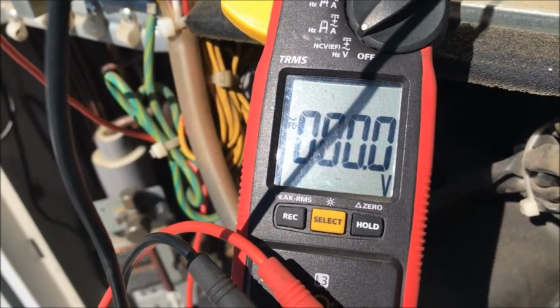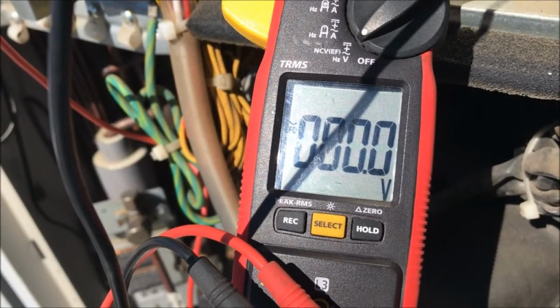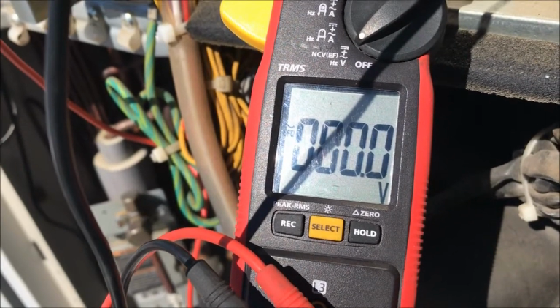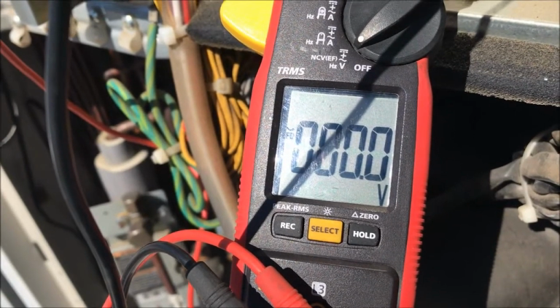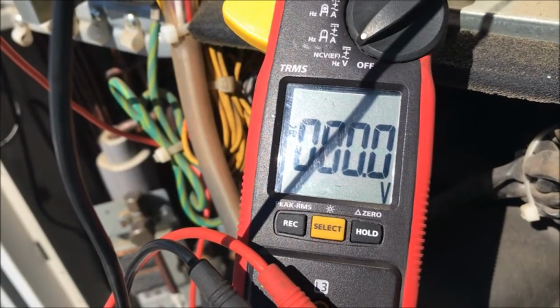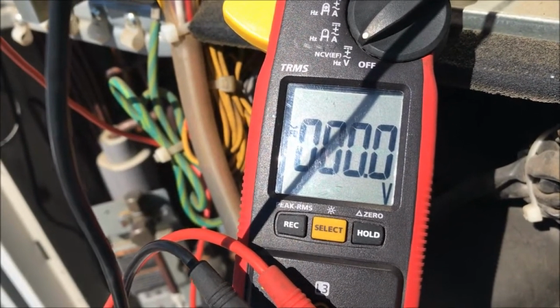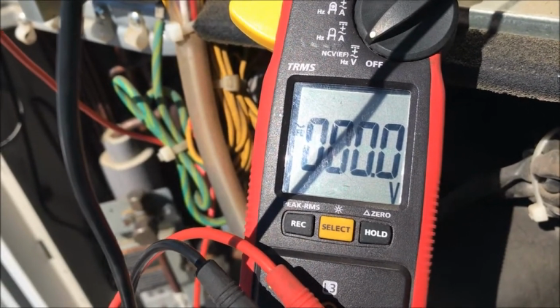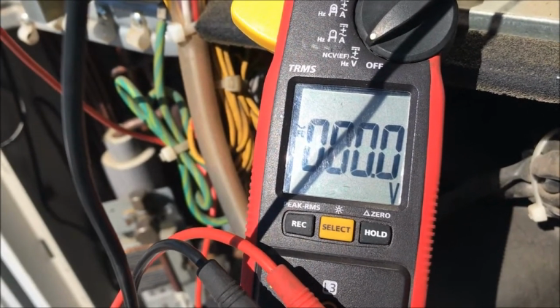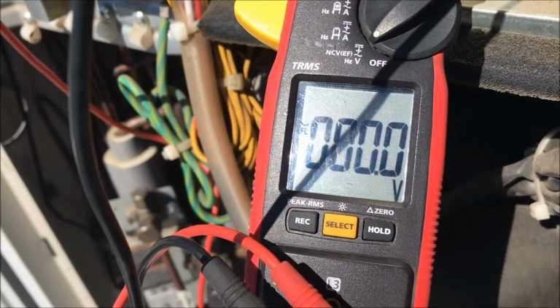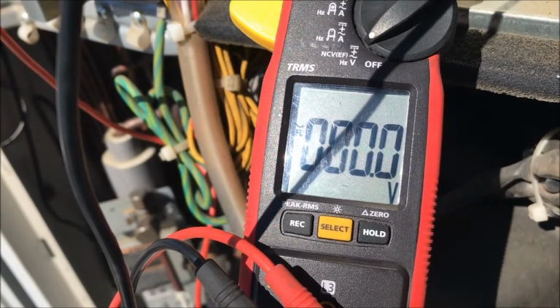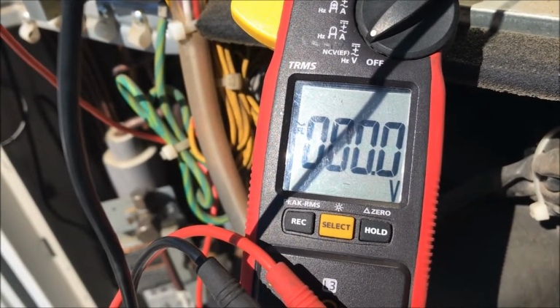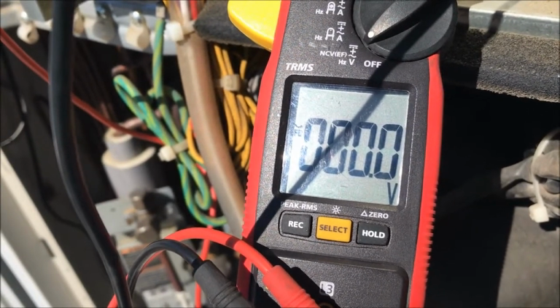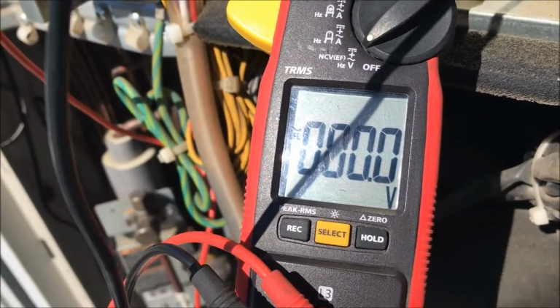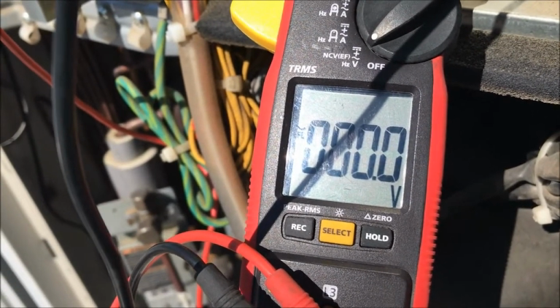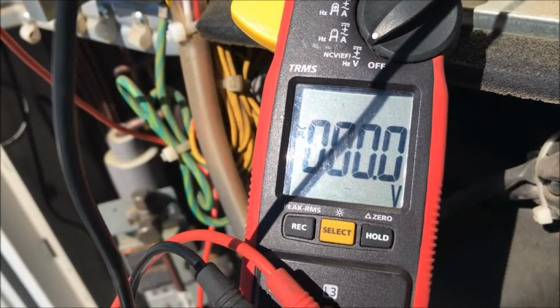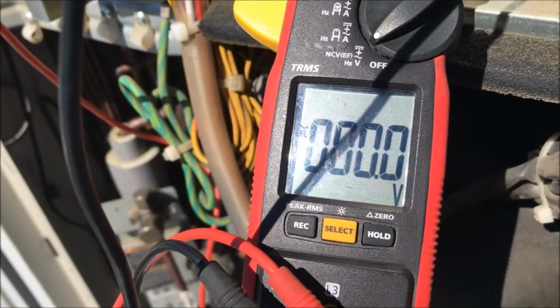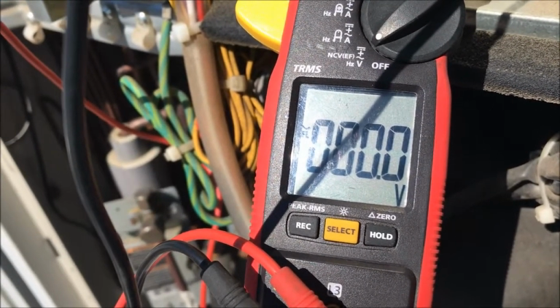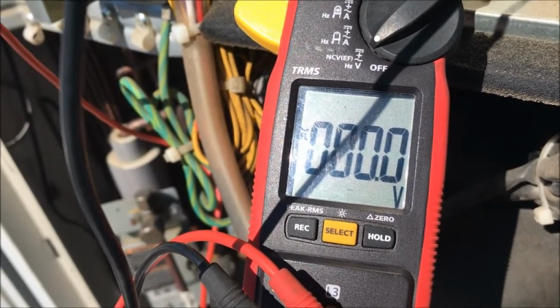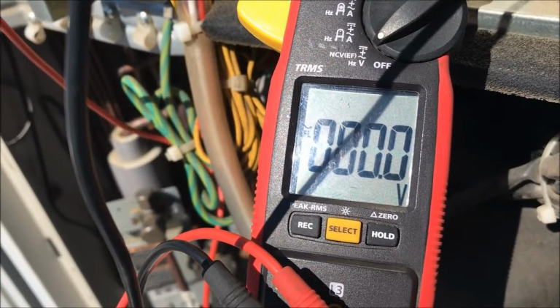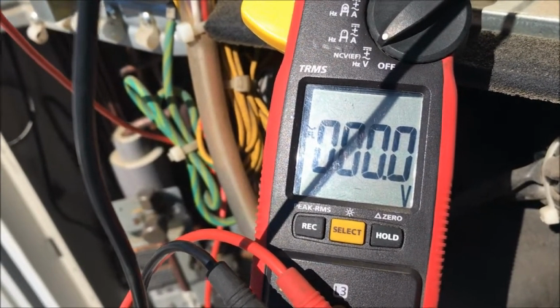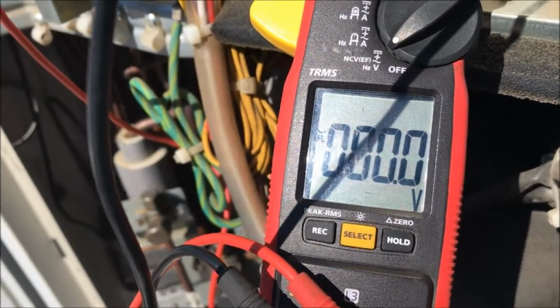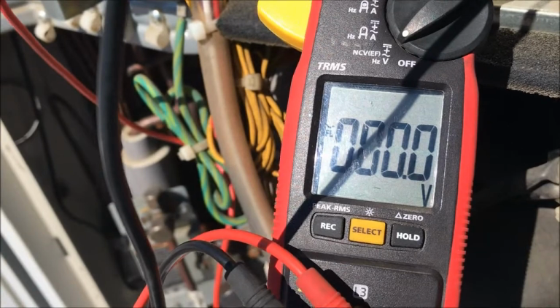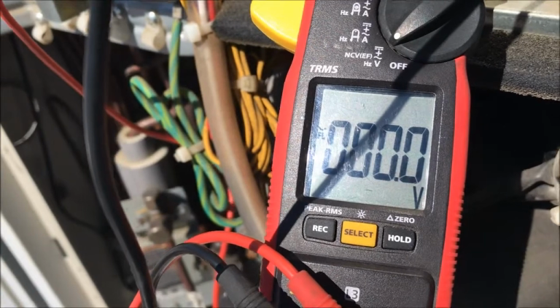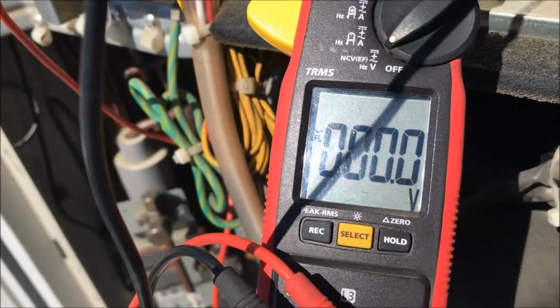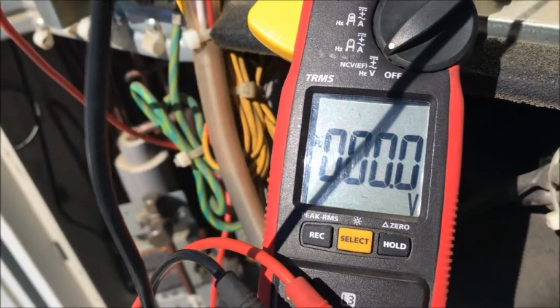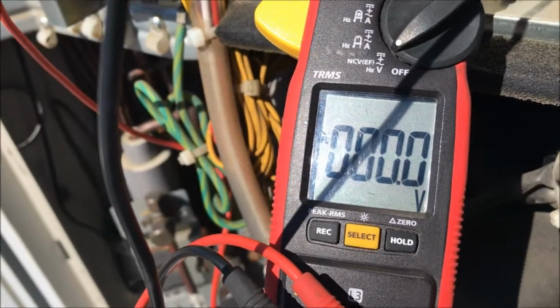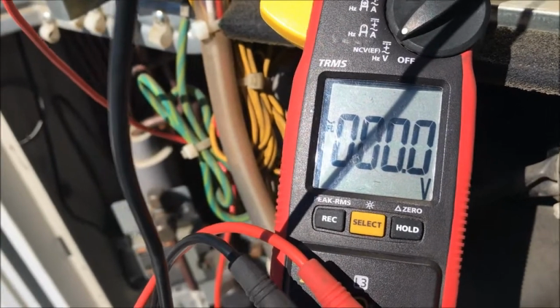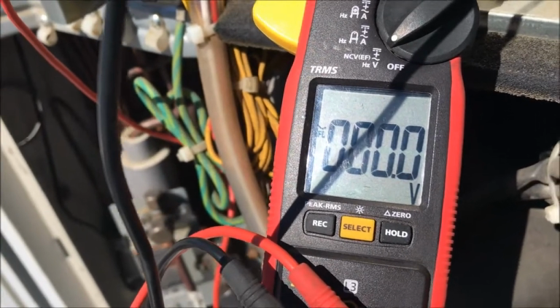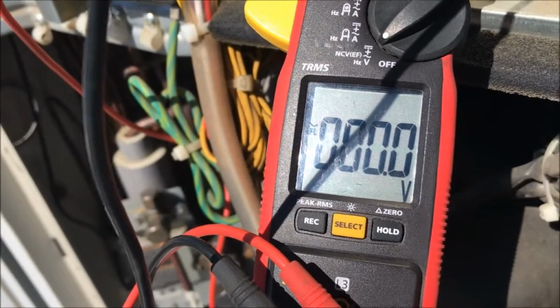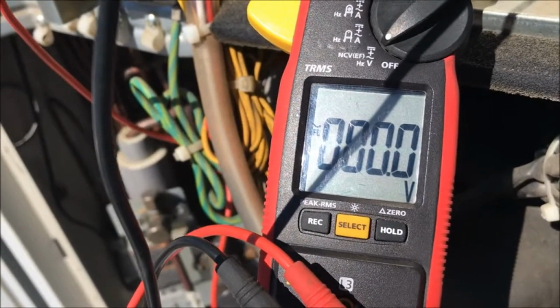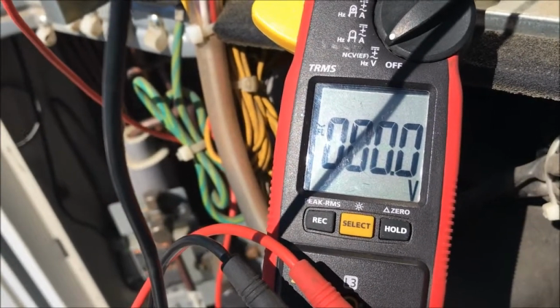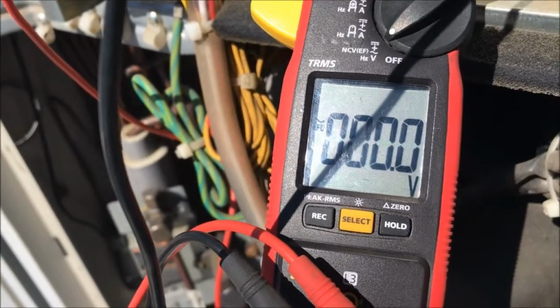The other coil read open a little while ago, and then after we pulled it off it was still reading a thousand-plus ohms.